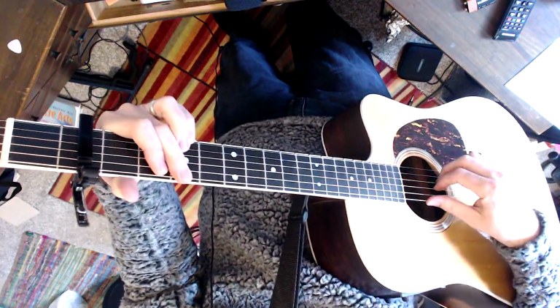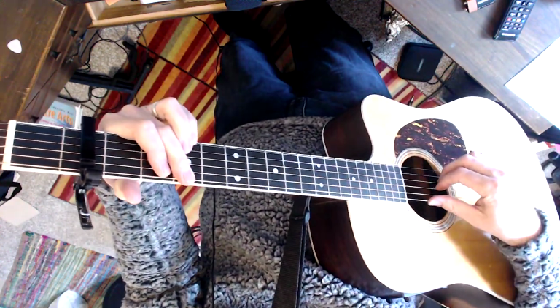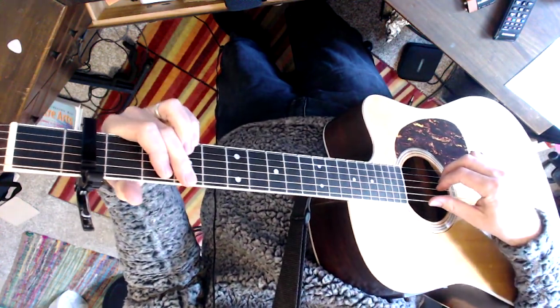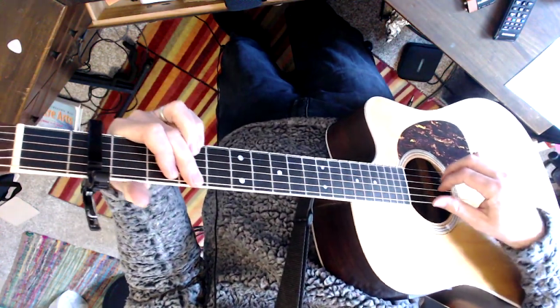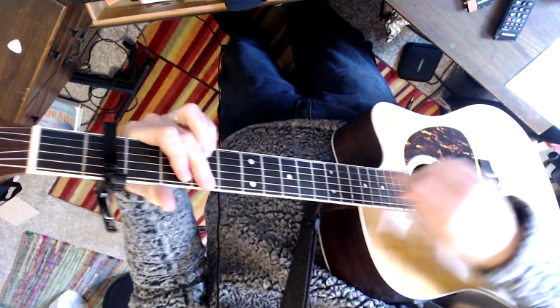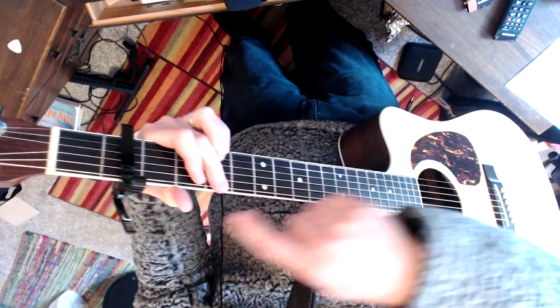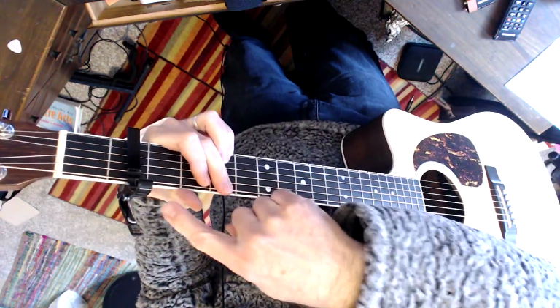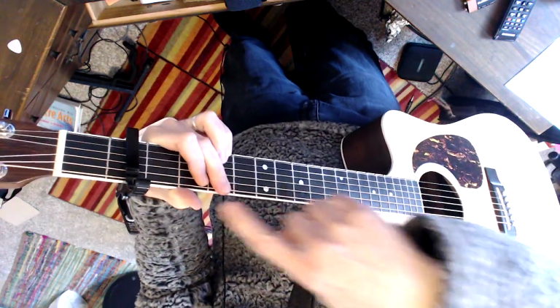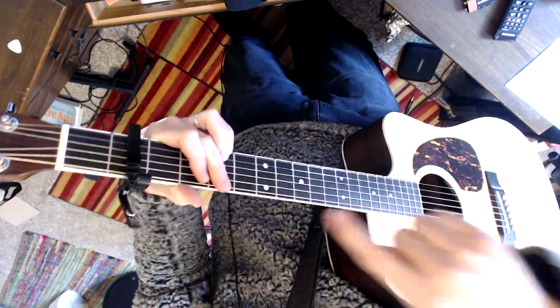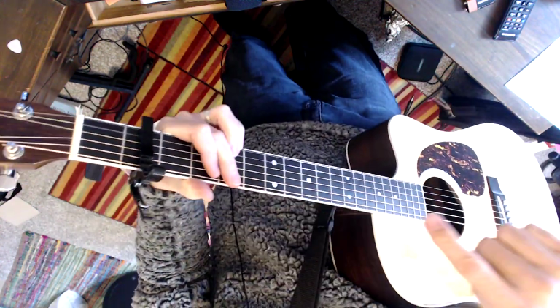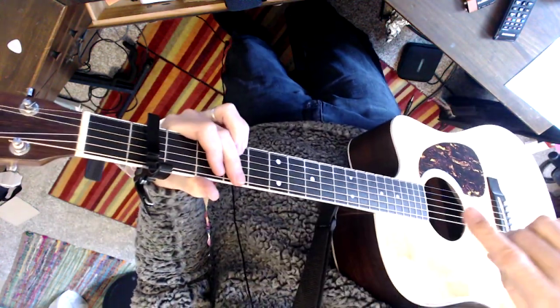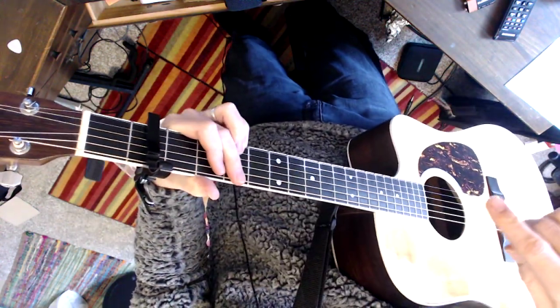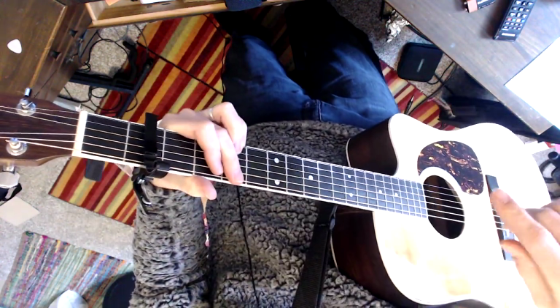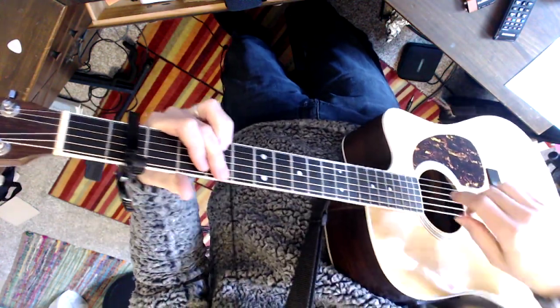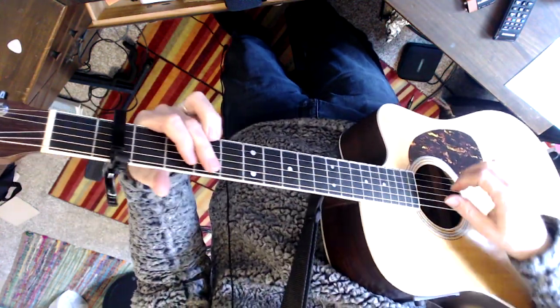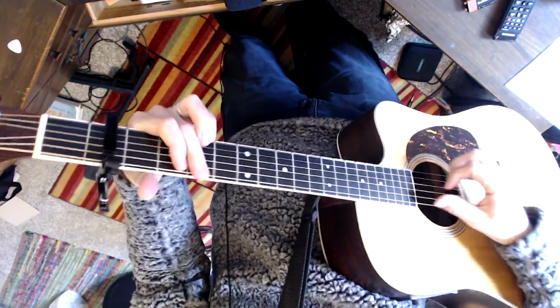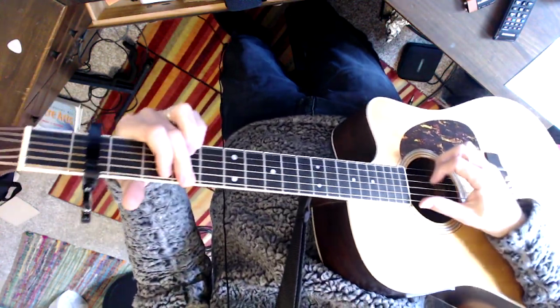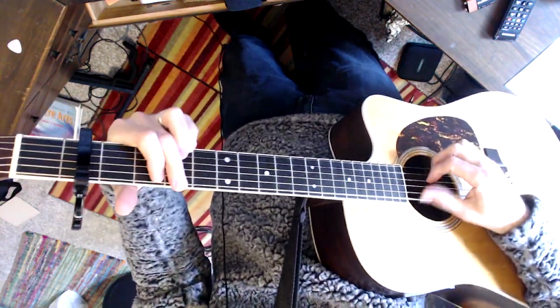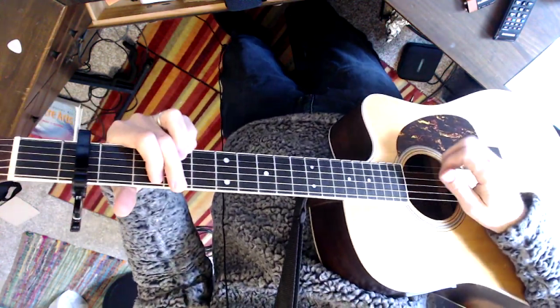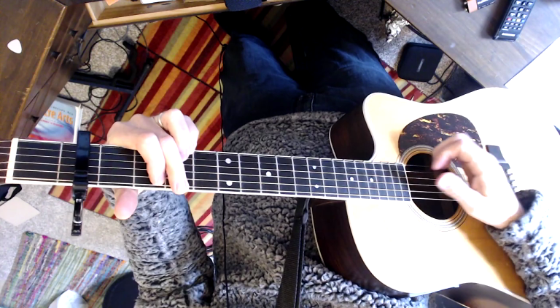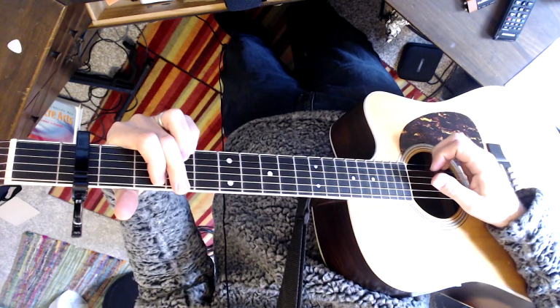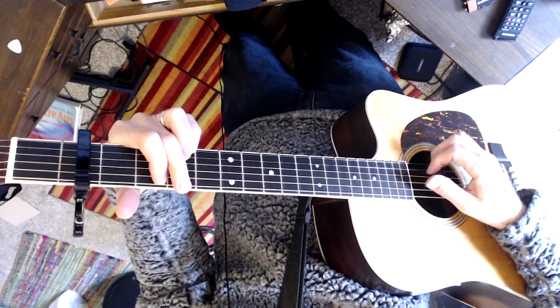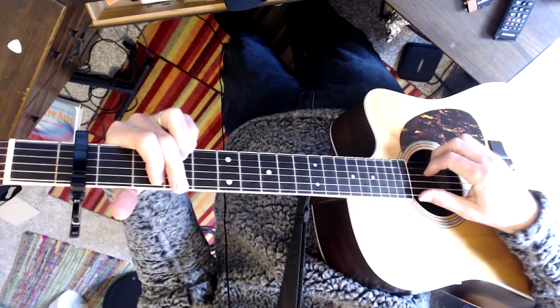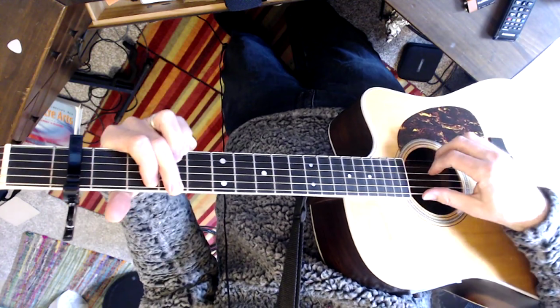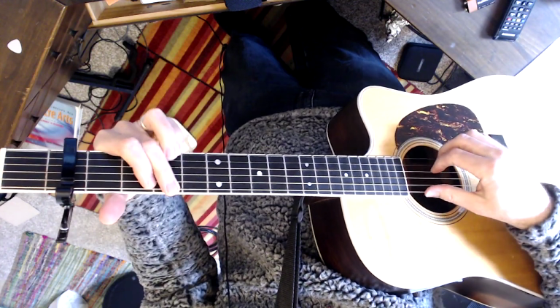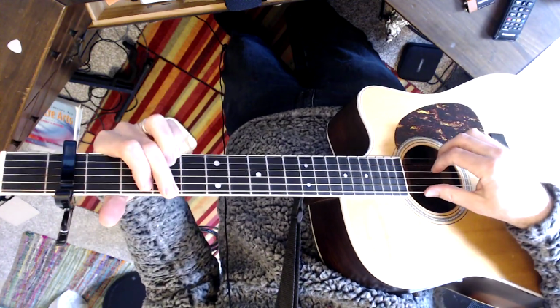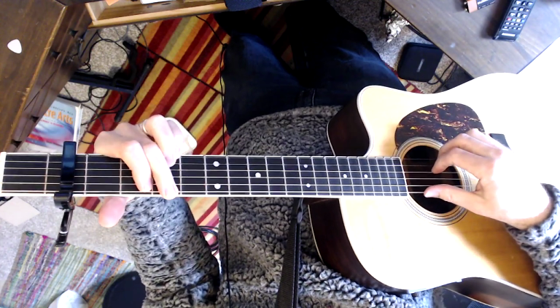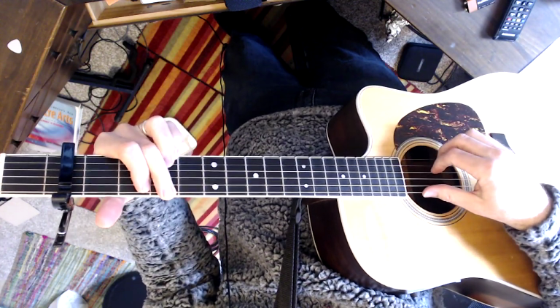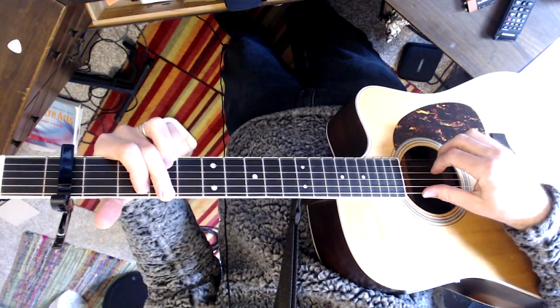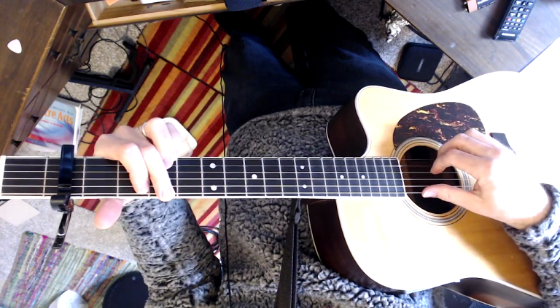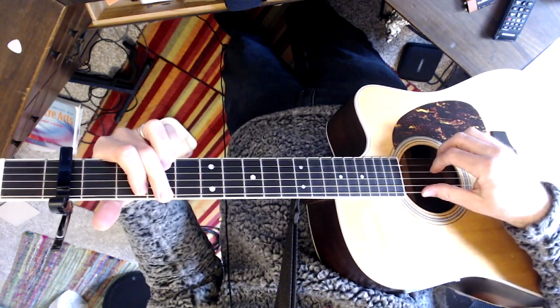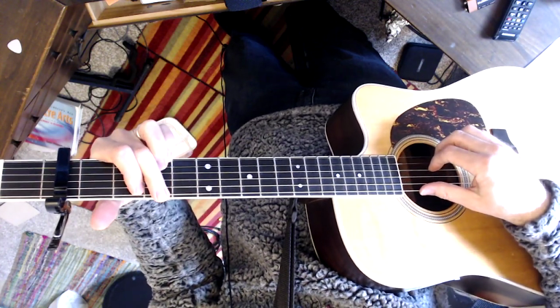Hey Greg, capo 2, like the recording. Here's some ideas I have in general with some hammer-ons.